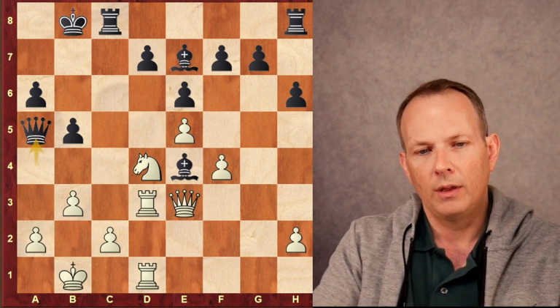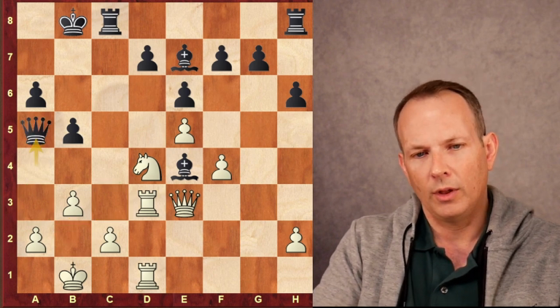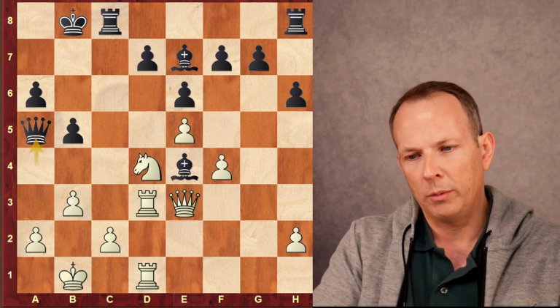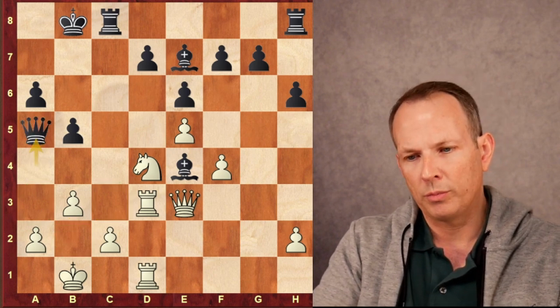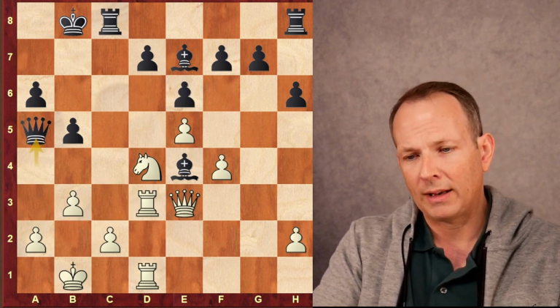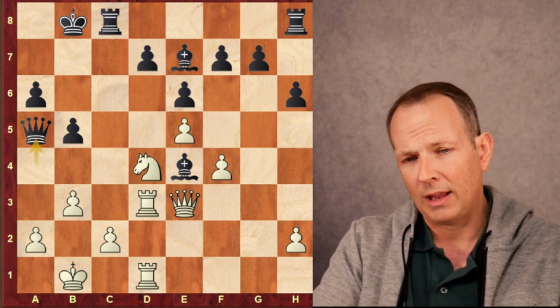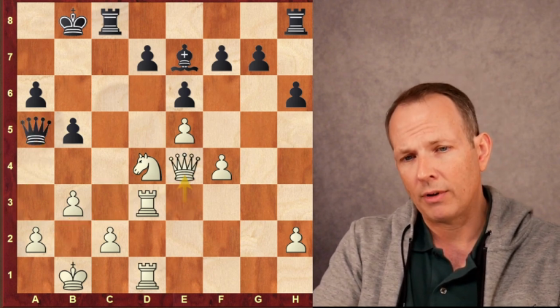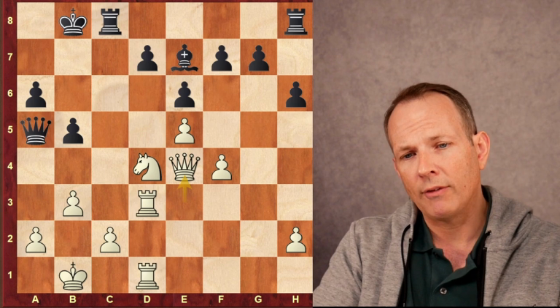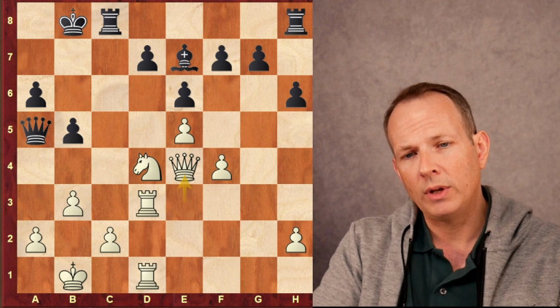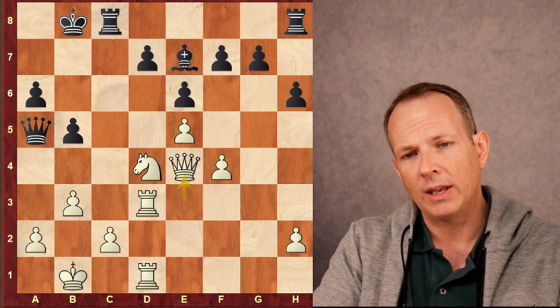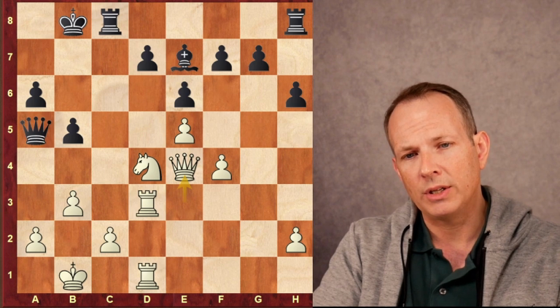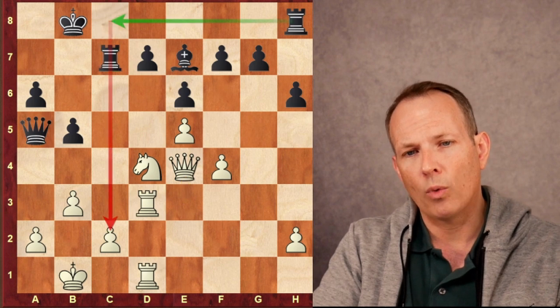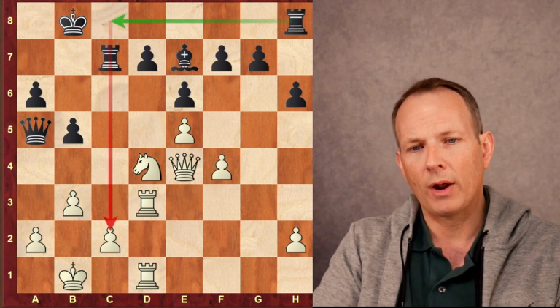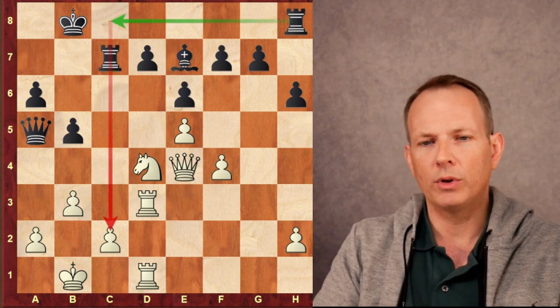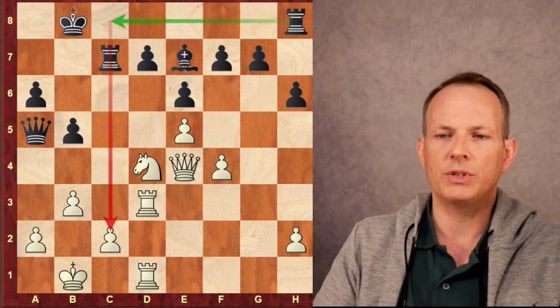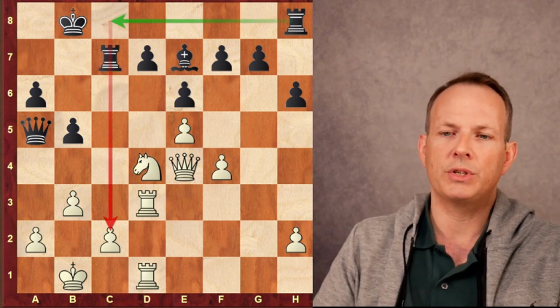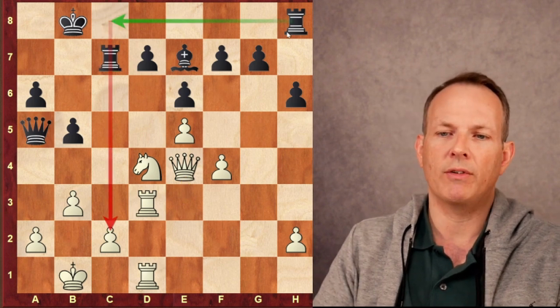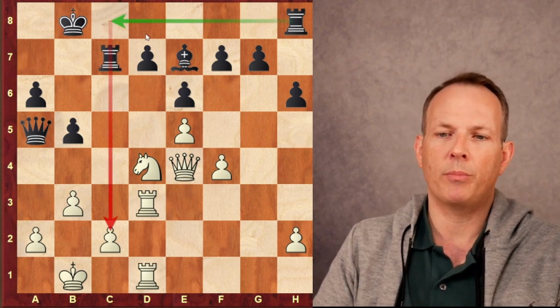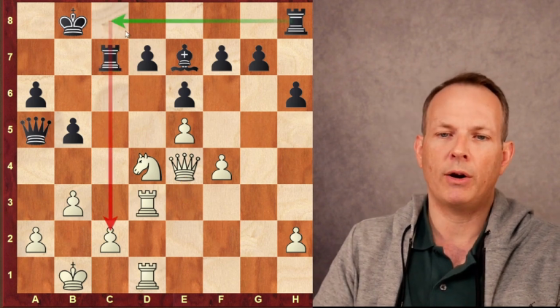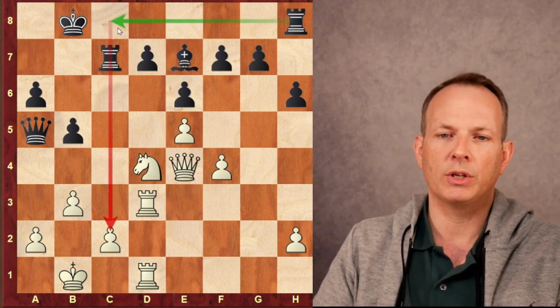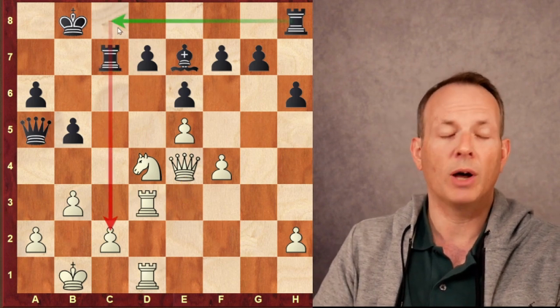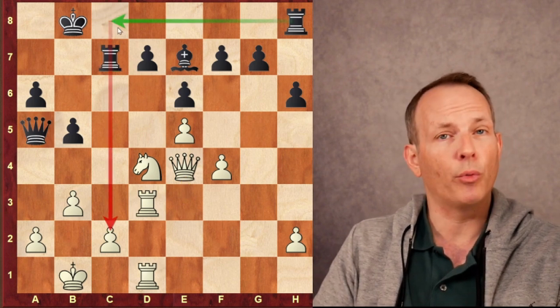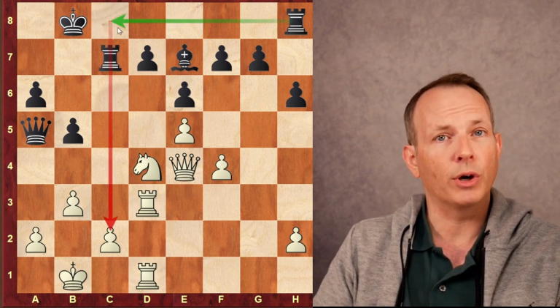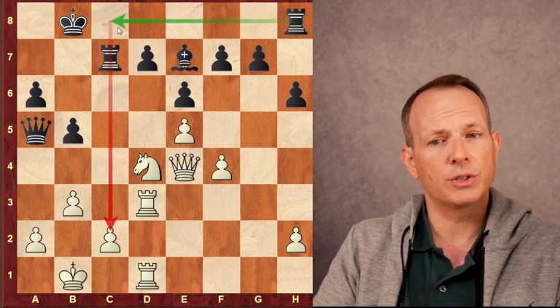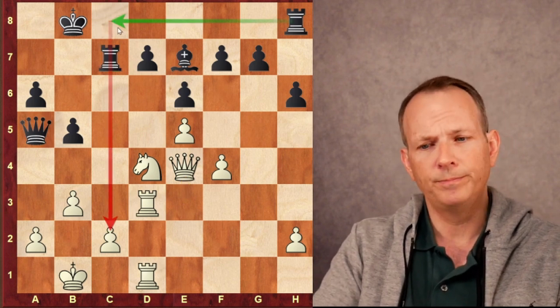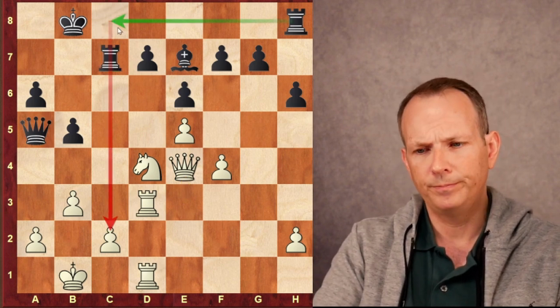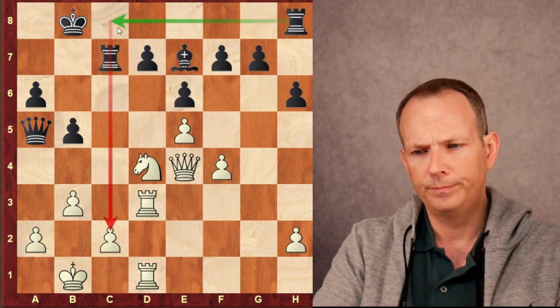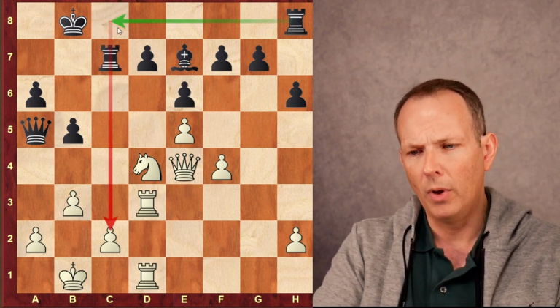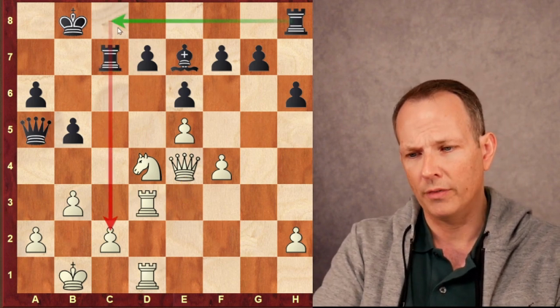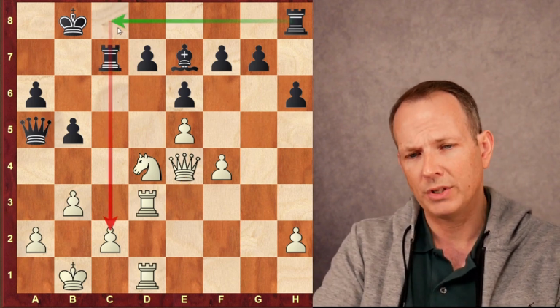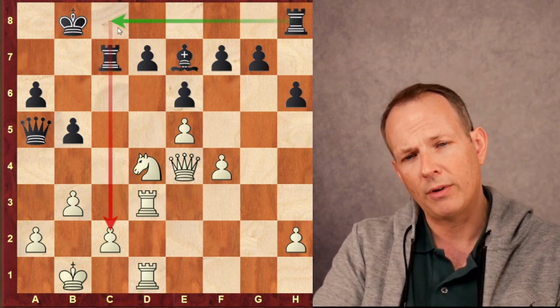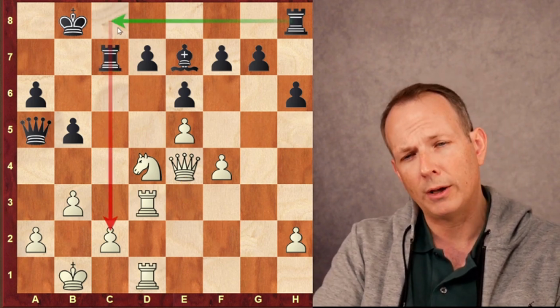To just take the Bishop directly, Rapport could play Rook takes C2, and the Knight on D4 is pinned — he cannot take the Rook, and B3 would just lose to Queen to A2 mate. So White first plays B3, this intermediate move to kick the Queen away, and only then takes the Bishop. The problem is he does weaken these dark squares around his King, and that is going to become an issue. The Queen moves back to A5, Queen takes E4, and now Rook to C7 preparing to double Rooks on the C-file.